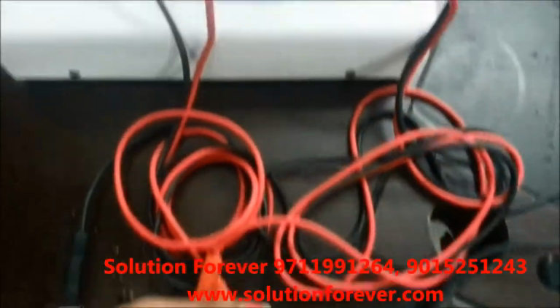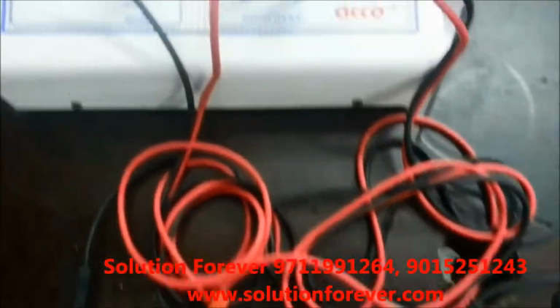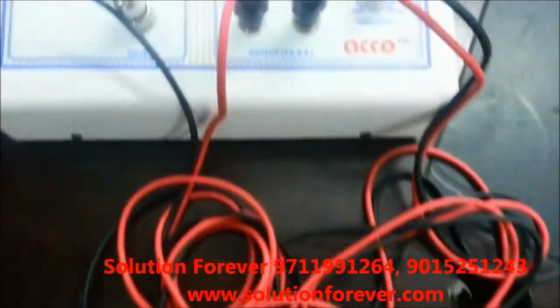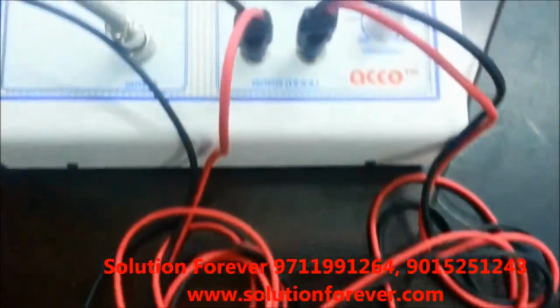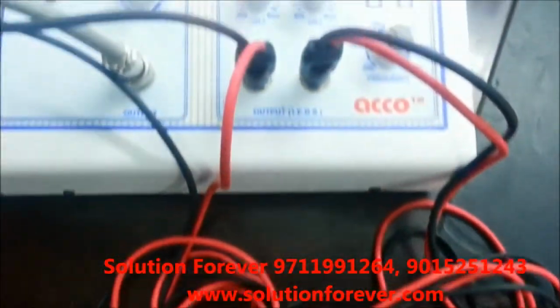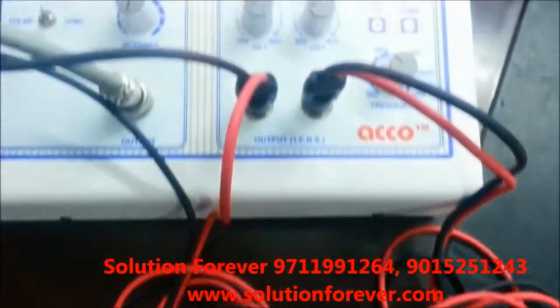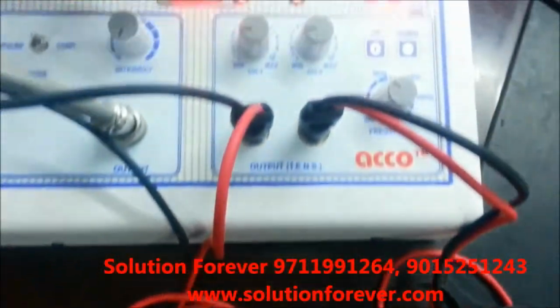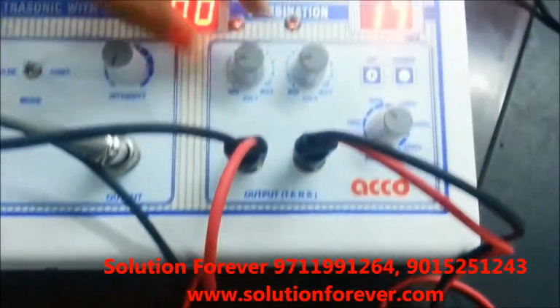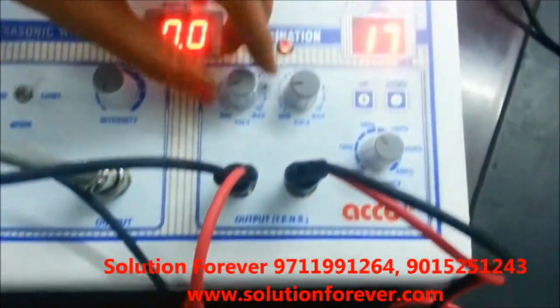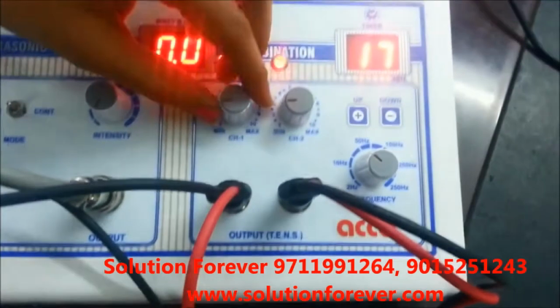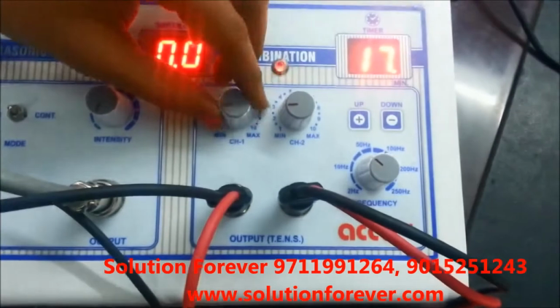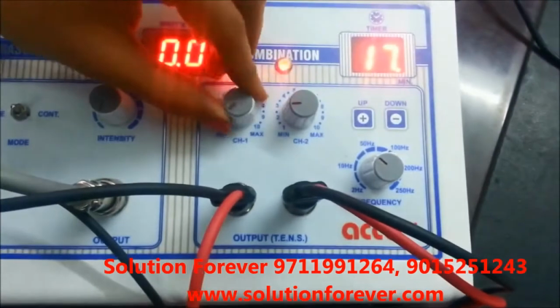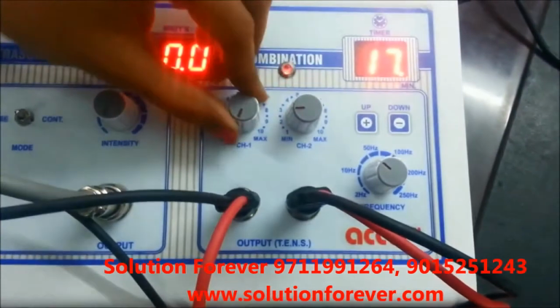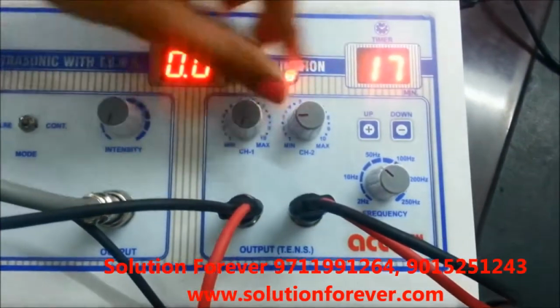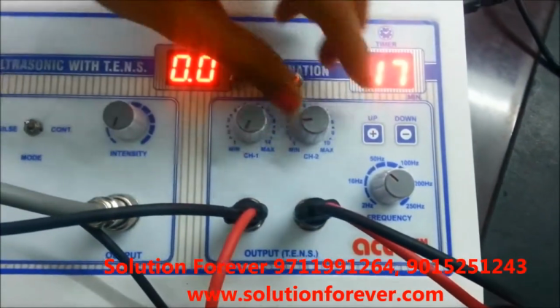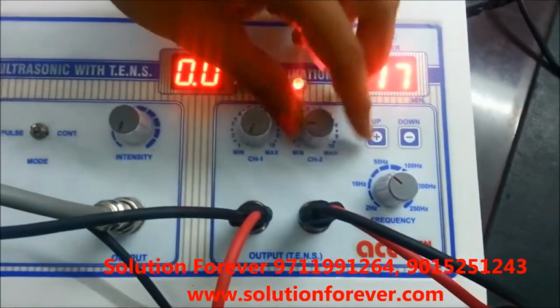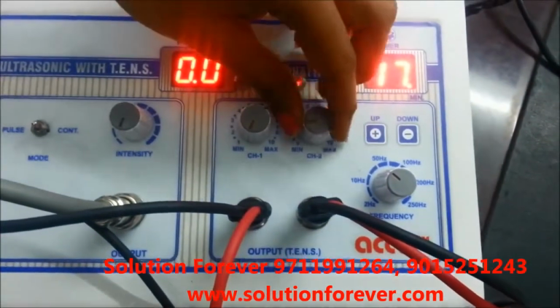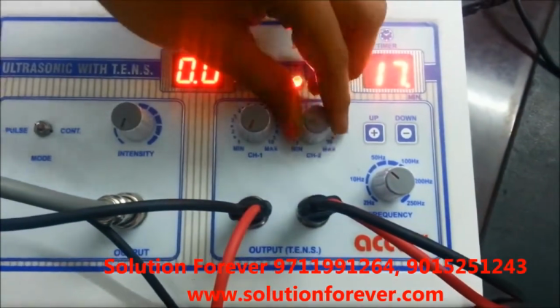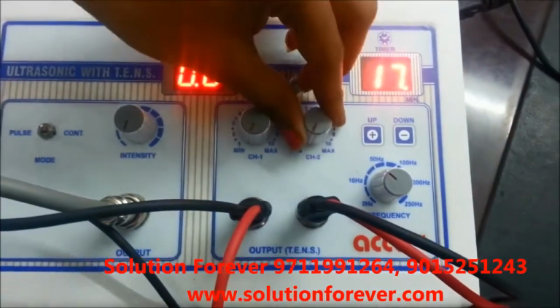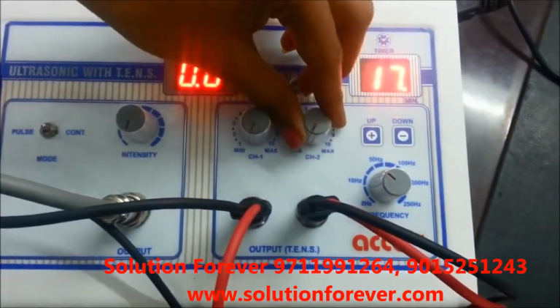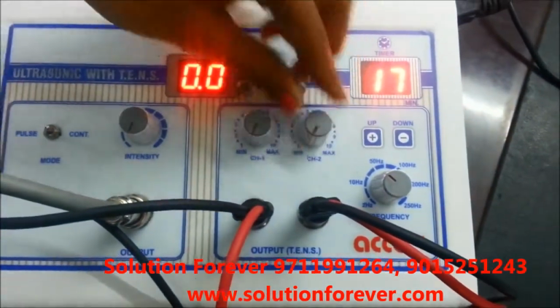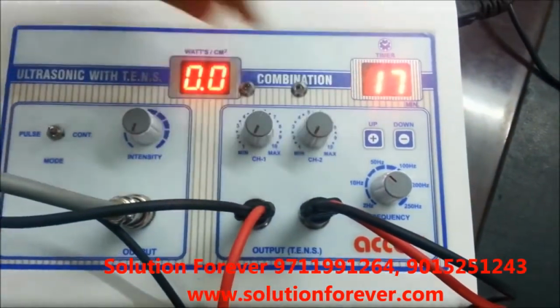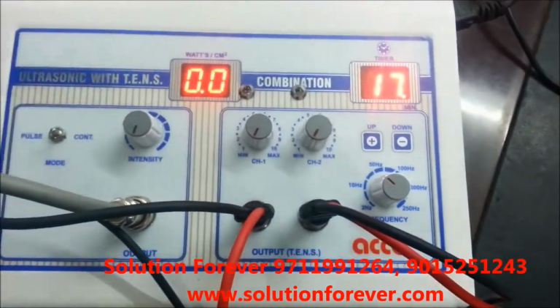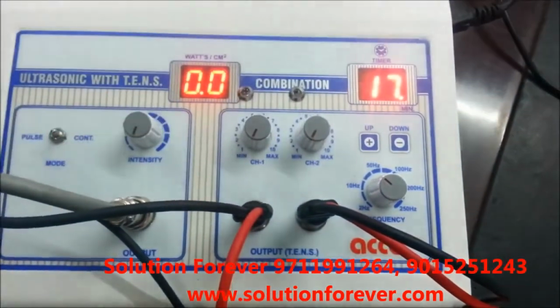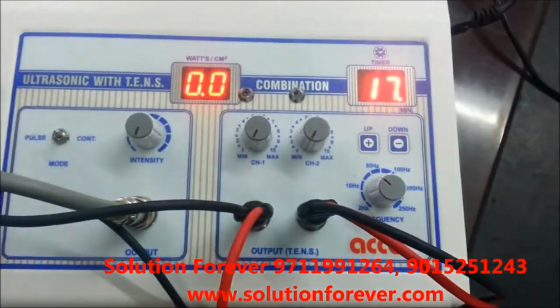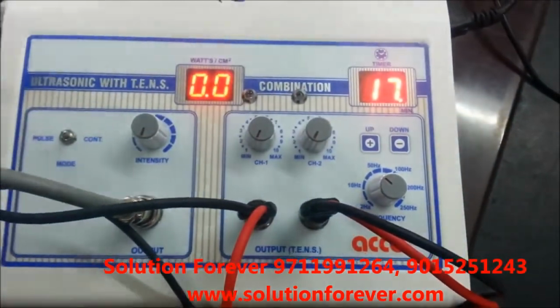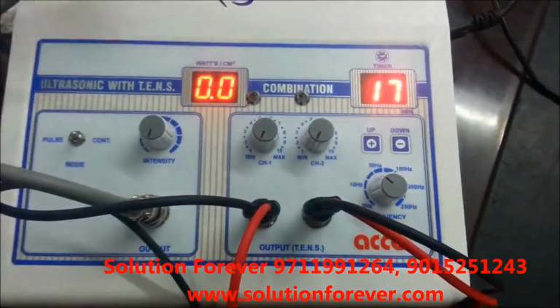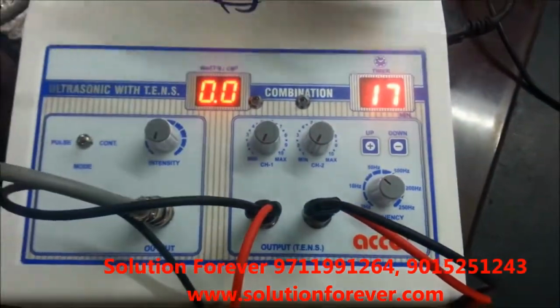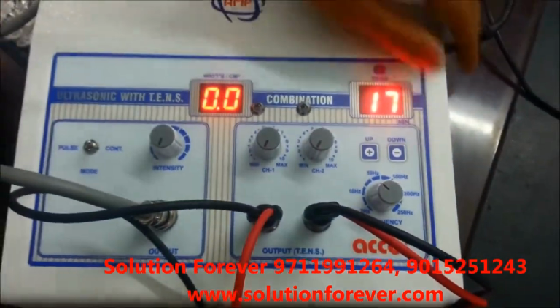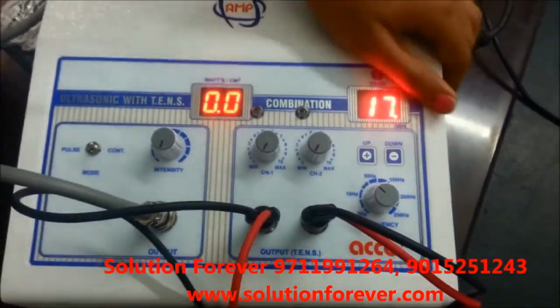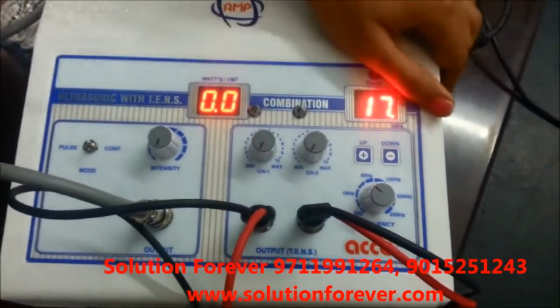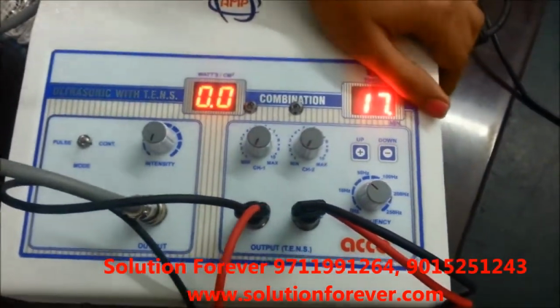After treatment is completed, make all the intensity knob at zero. Switch off the machine.